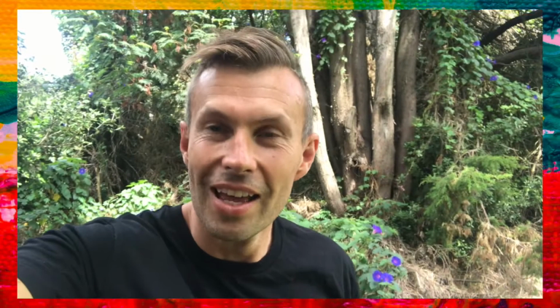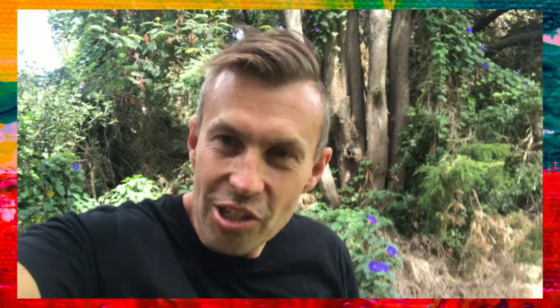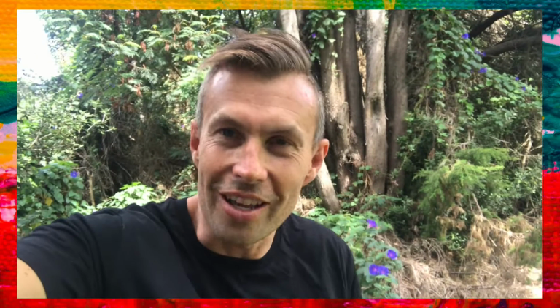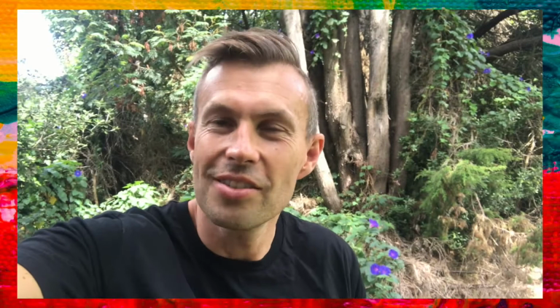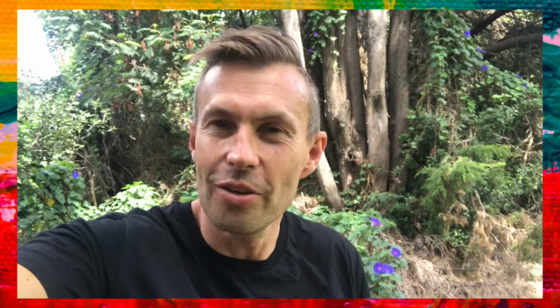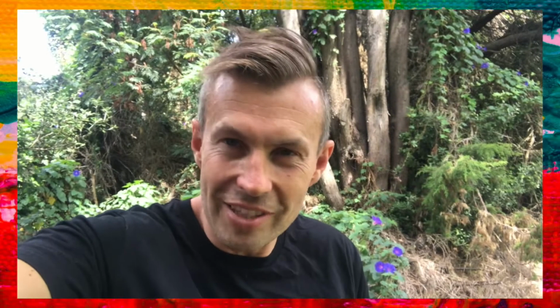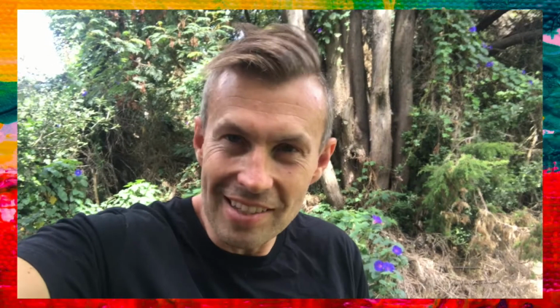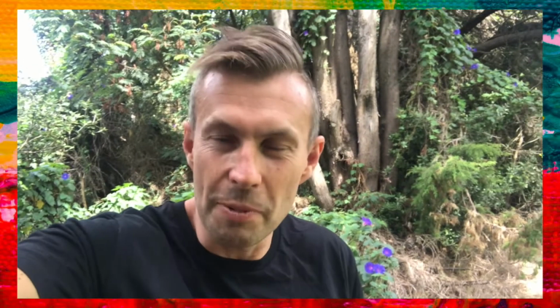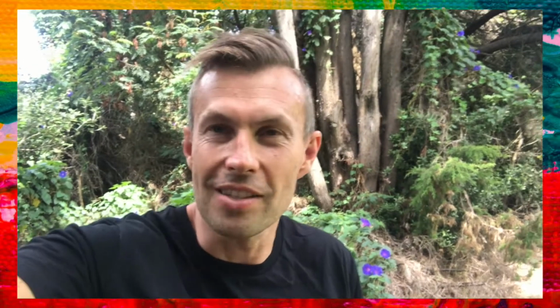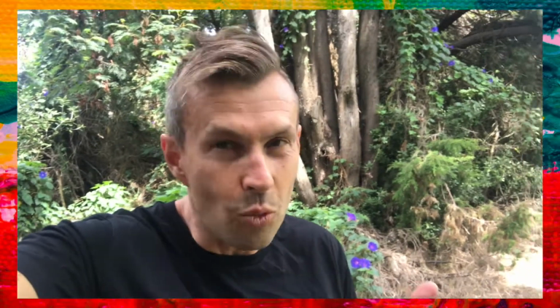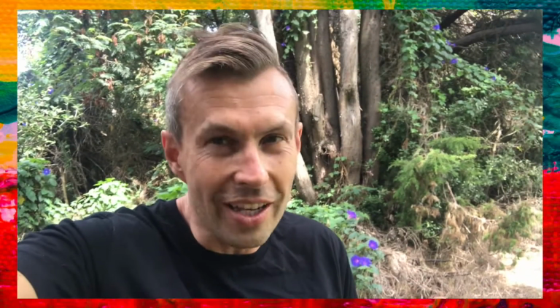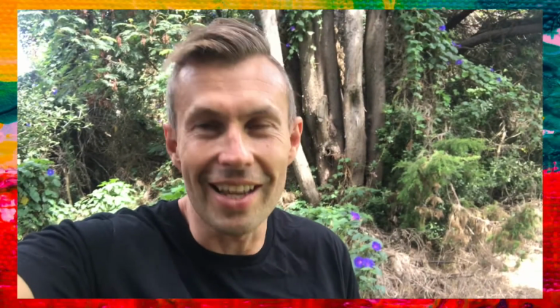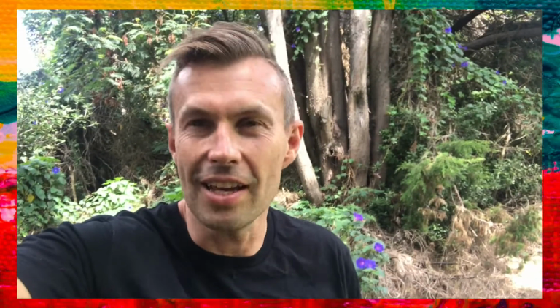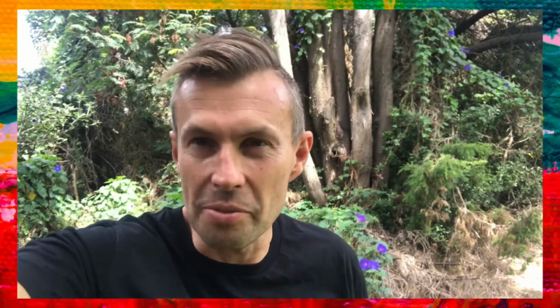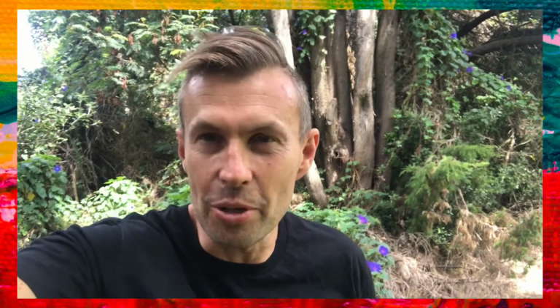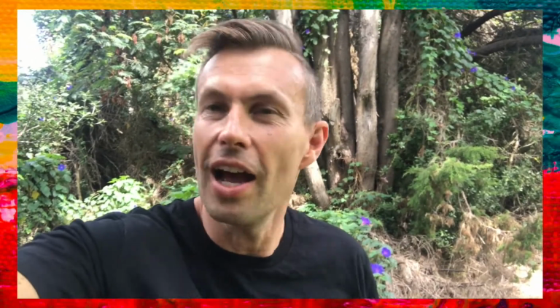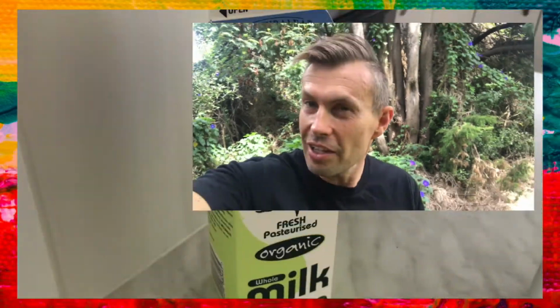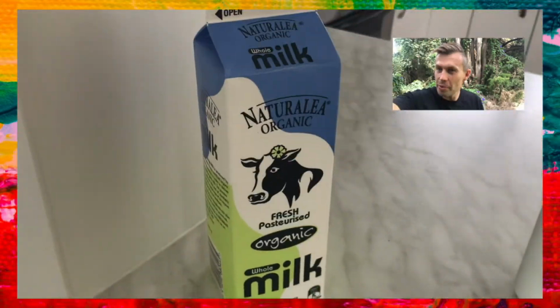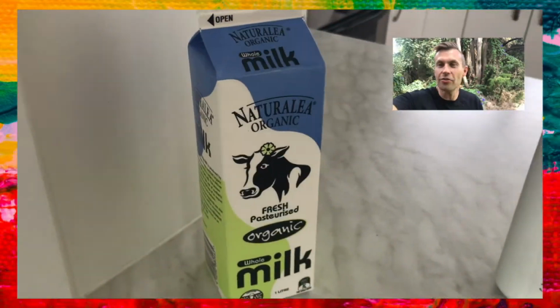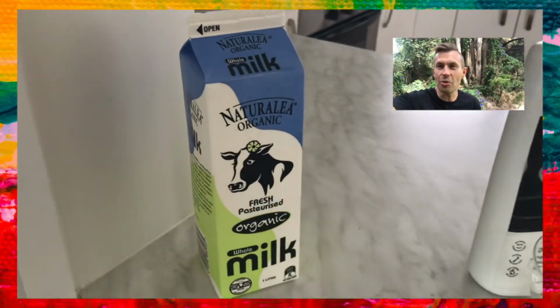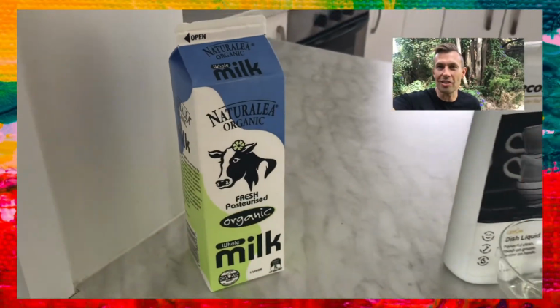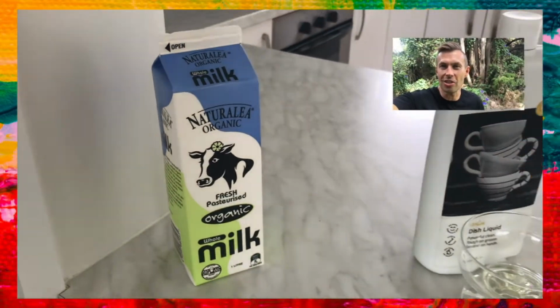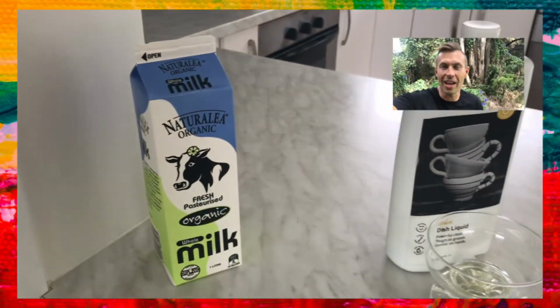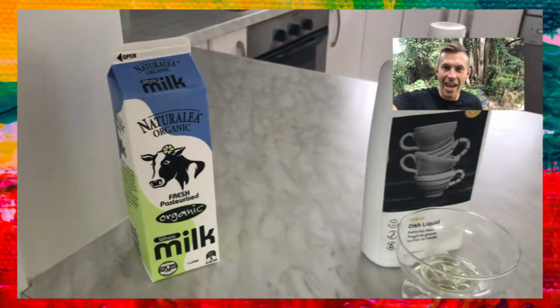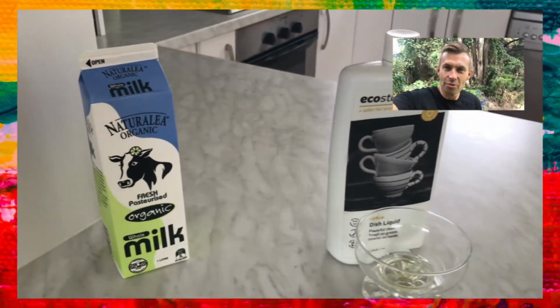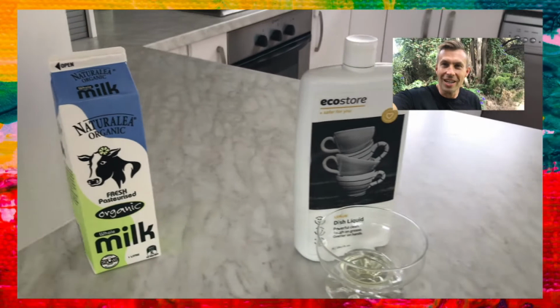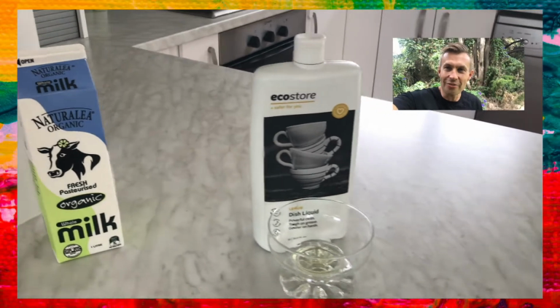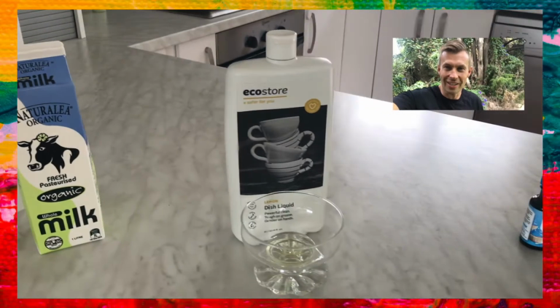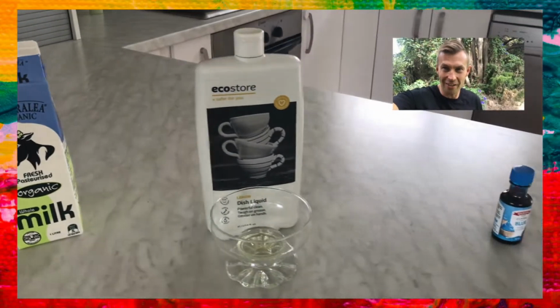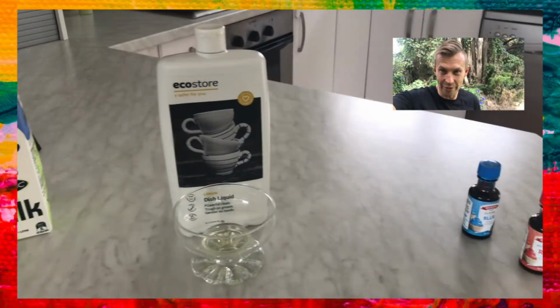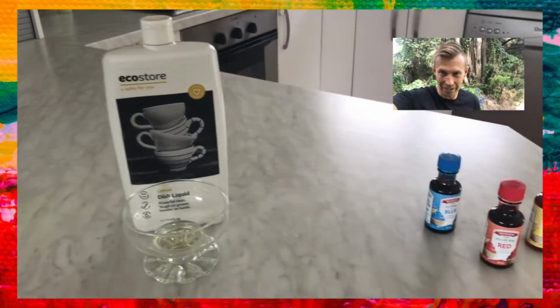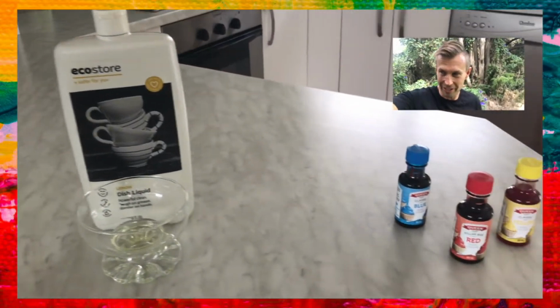Kia ora! For today's experience, what you're going to need is some milk, a little bit of dishwashing detergent, and three different colour food colourings.